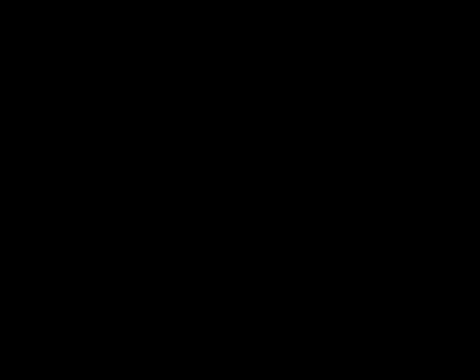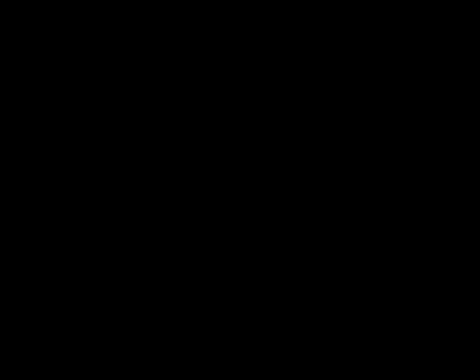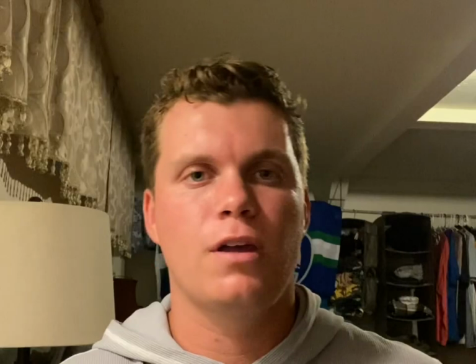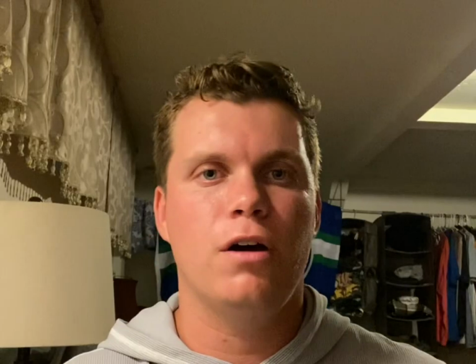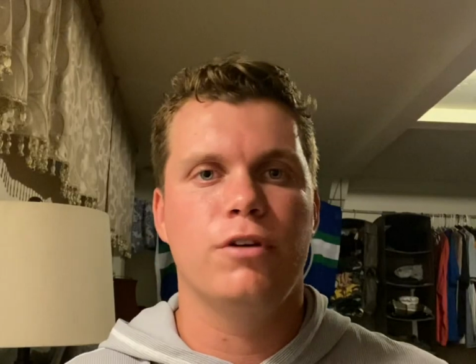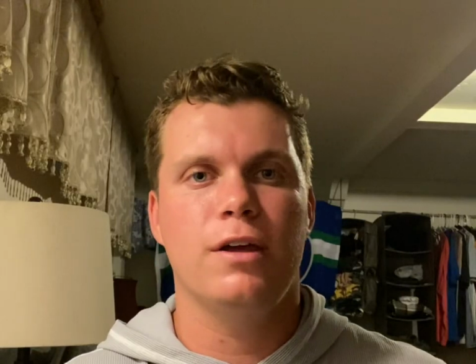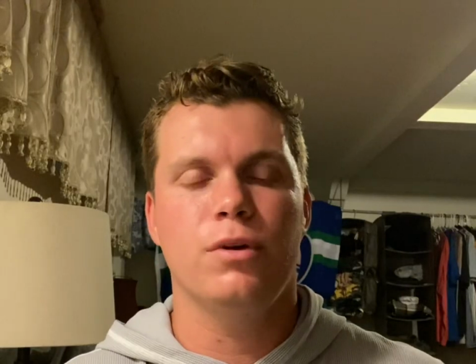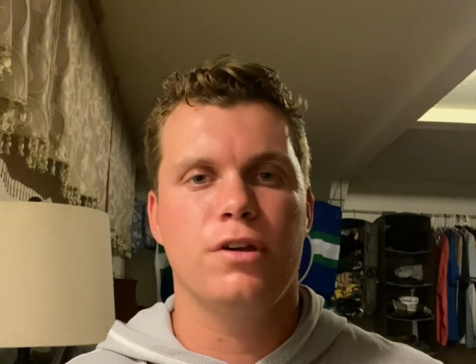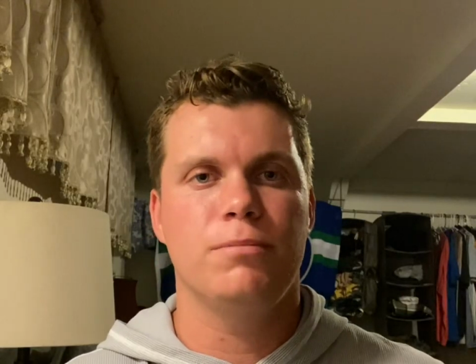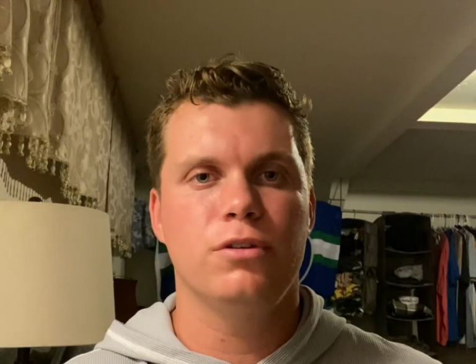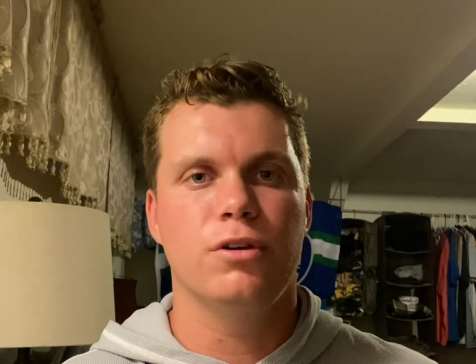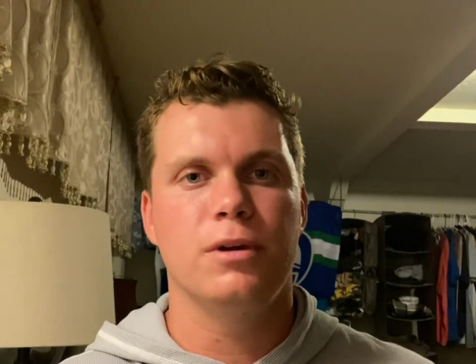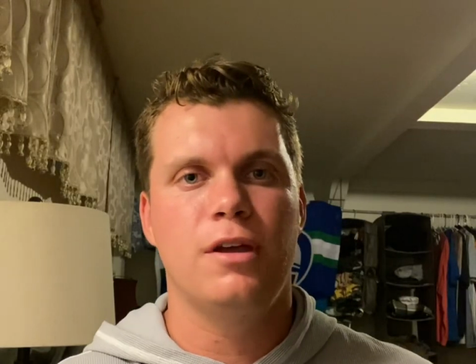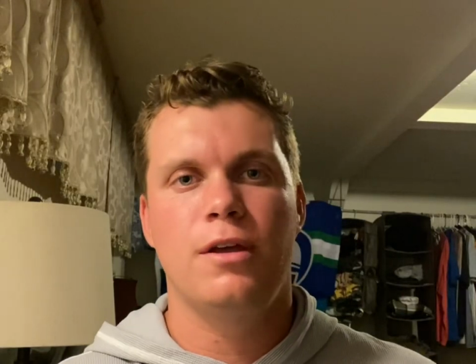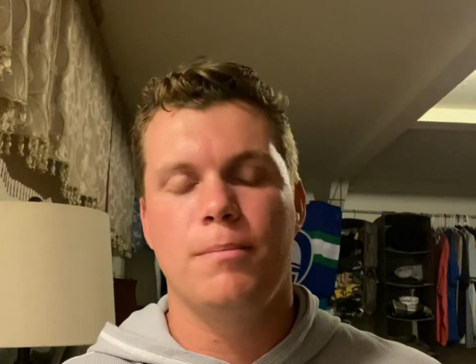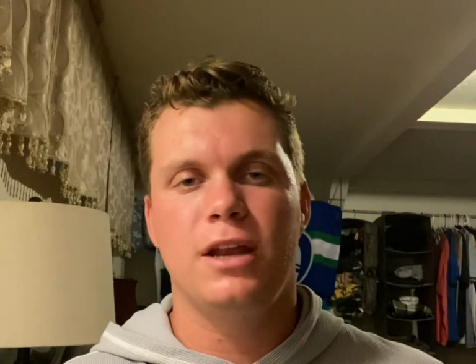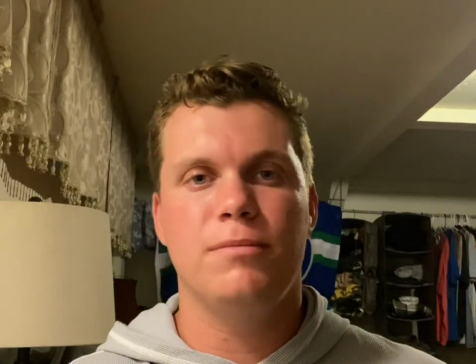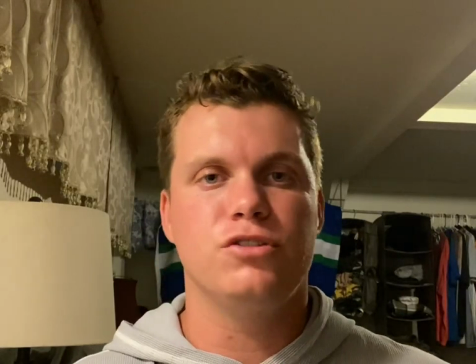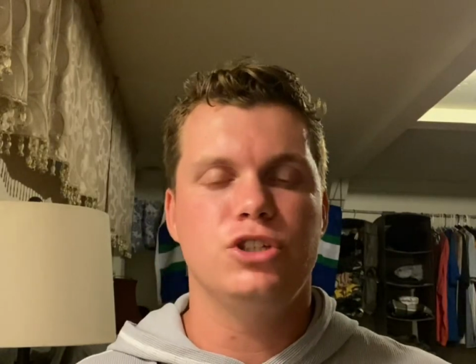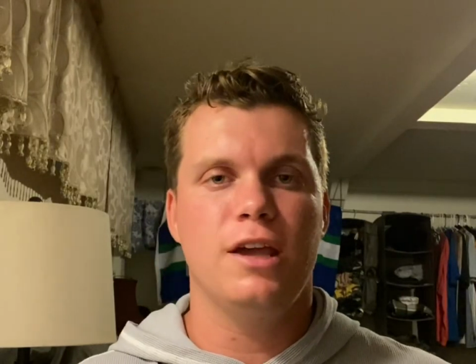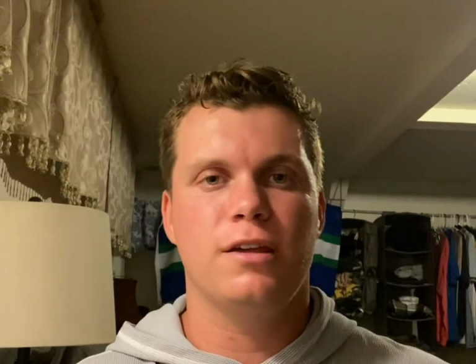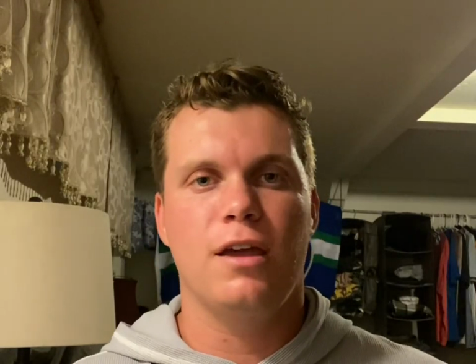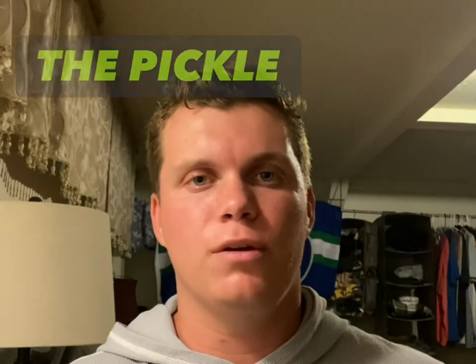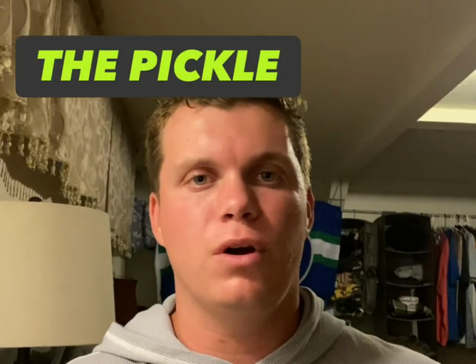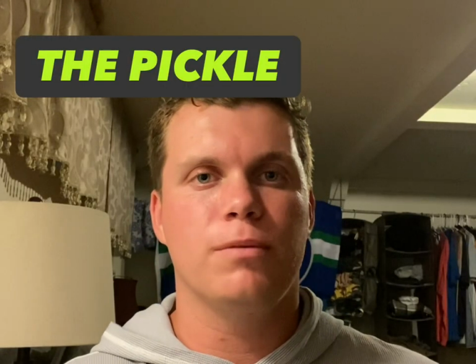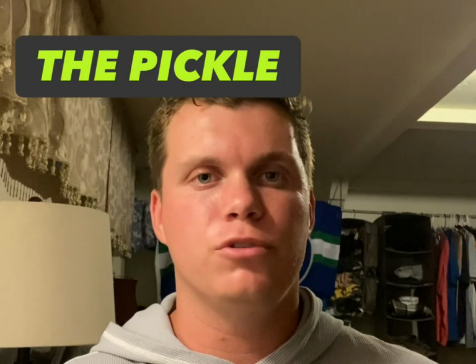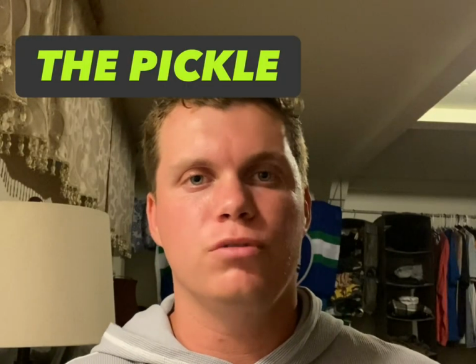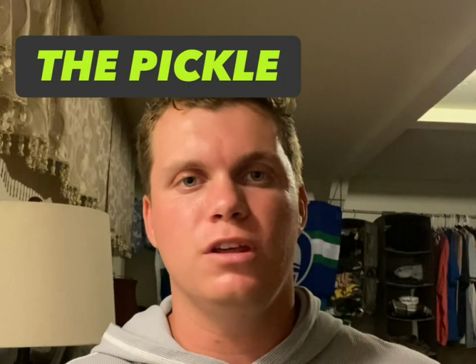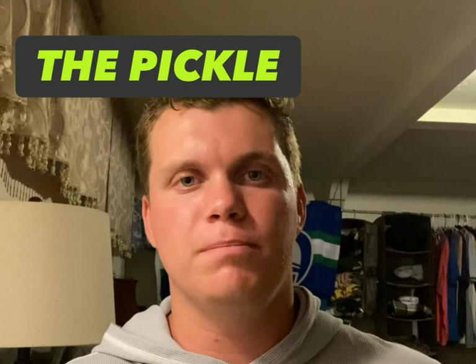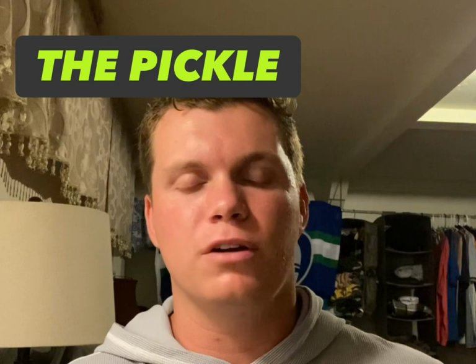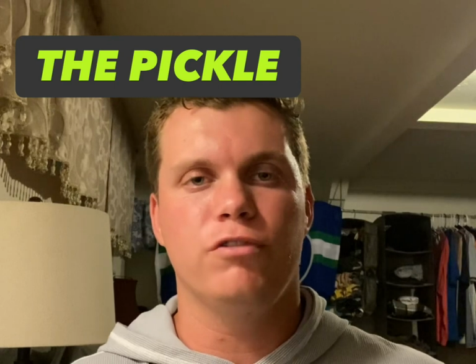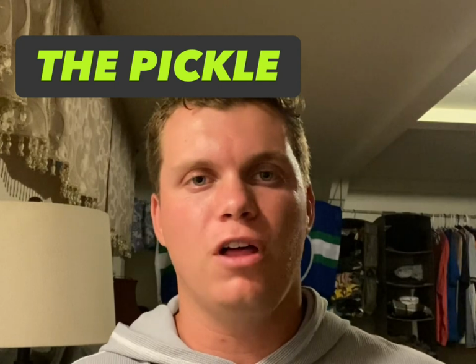My name is Jake and welcome to the Pickle Vlog.